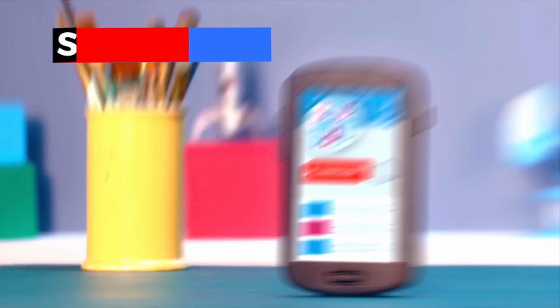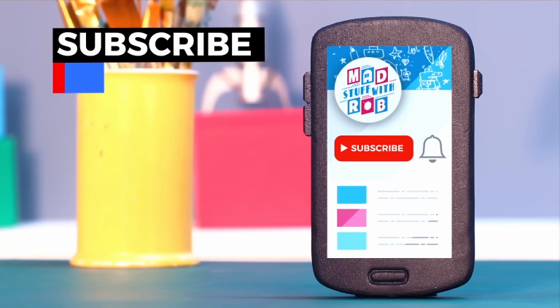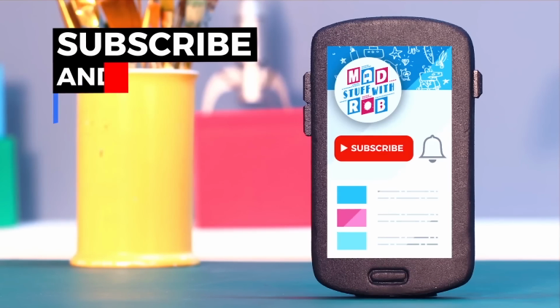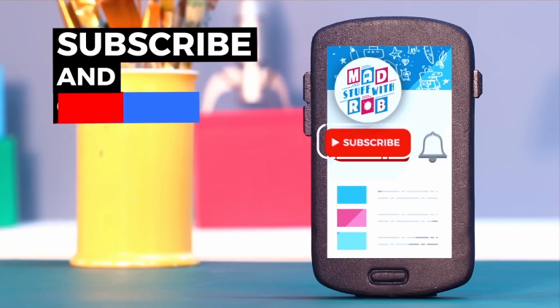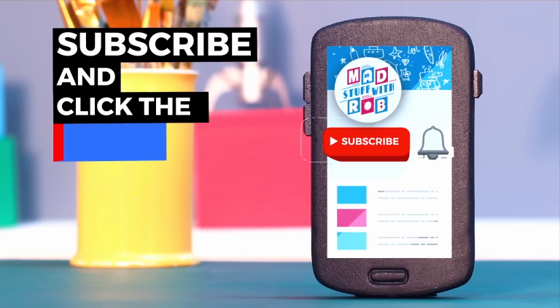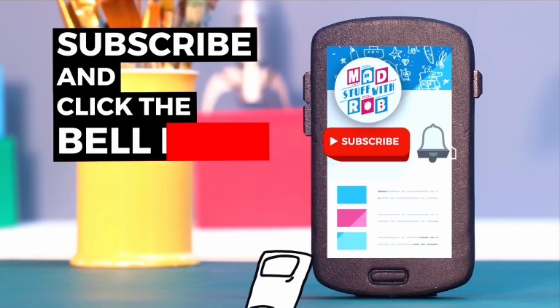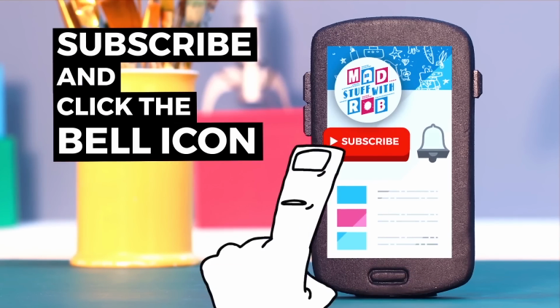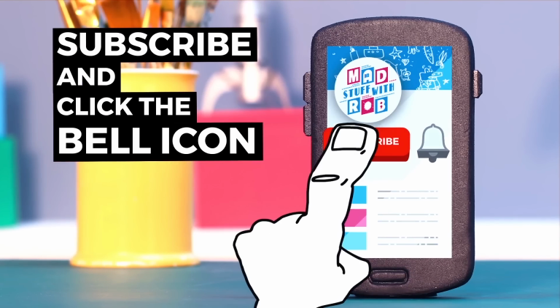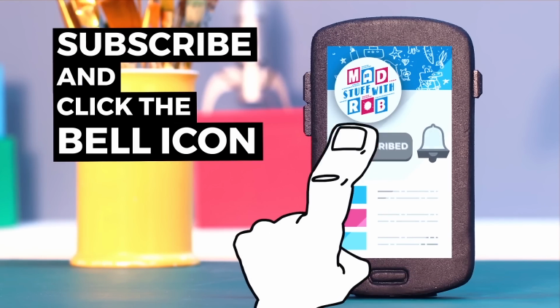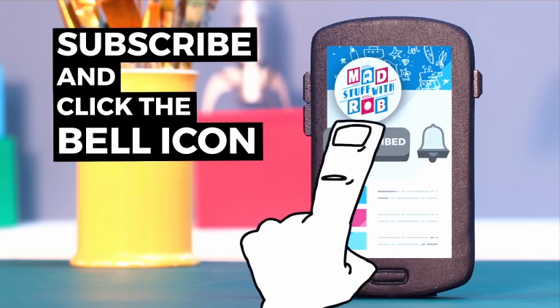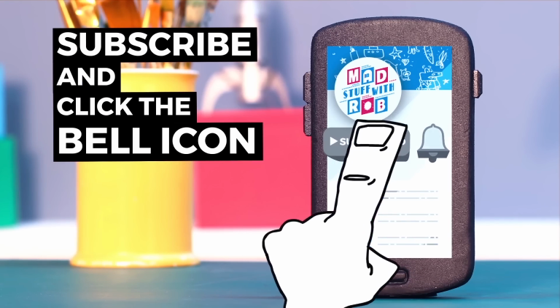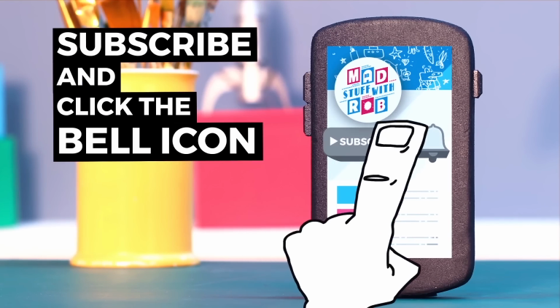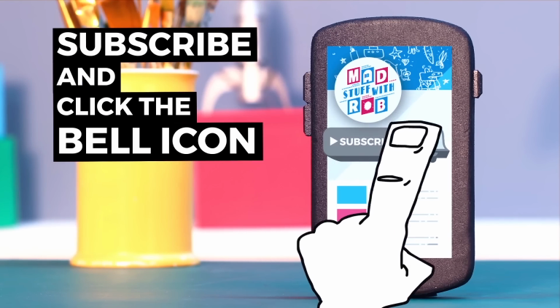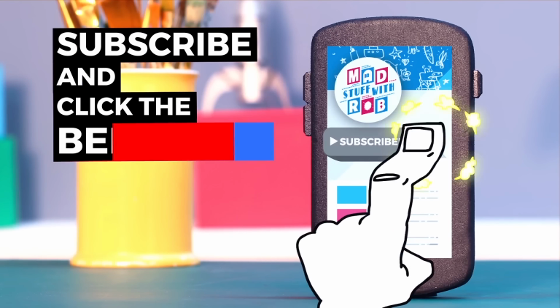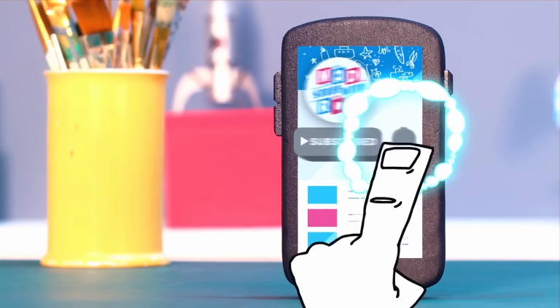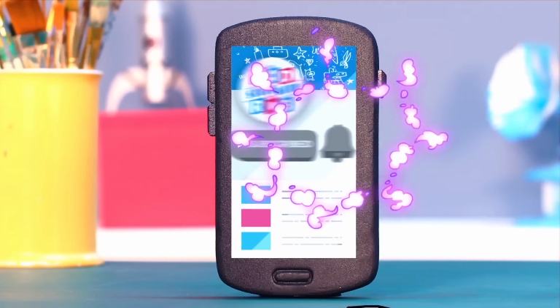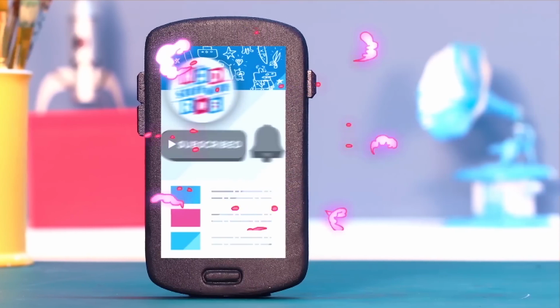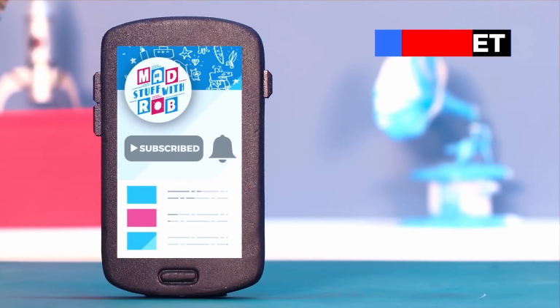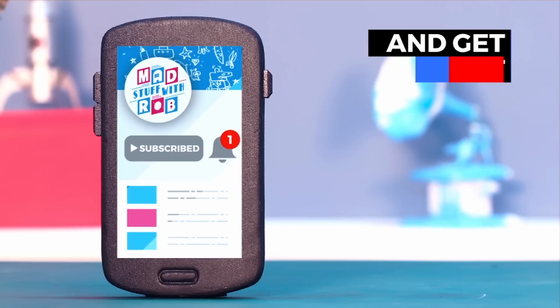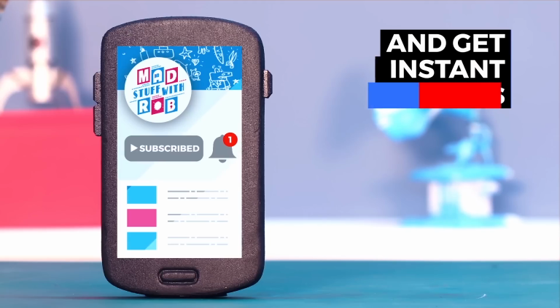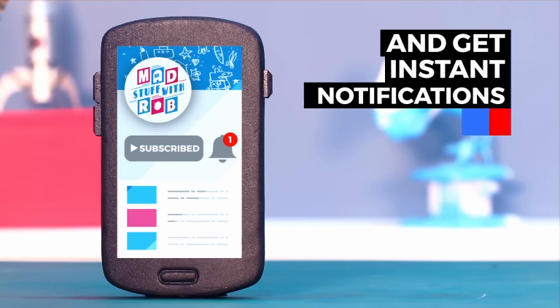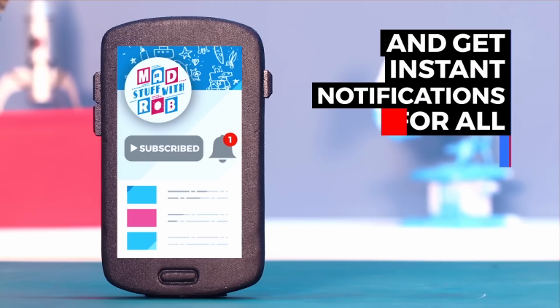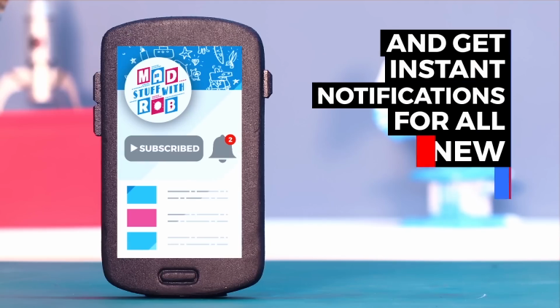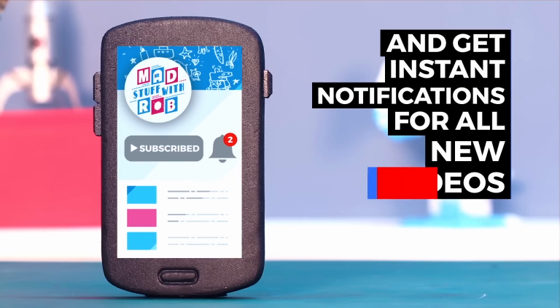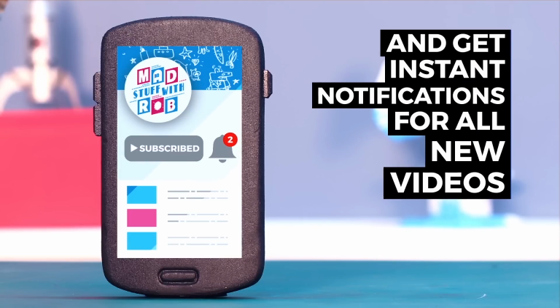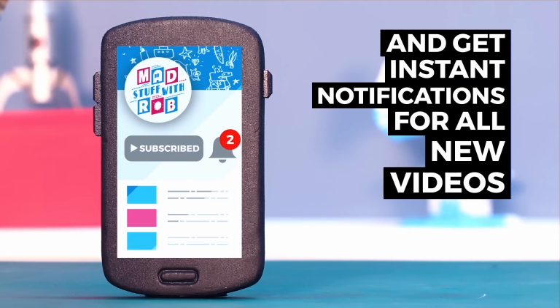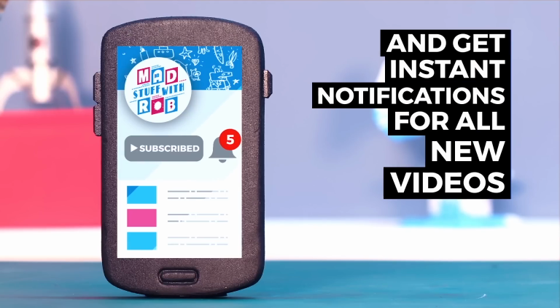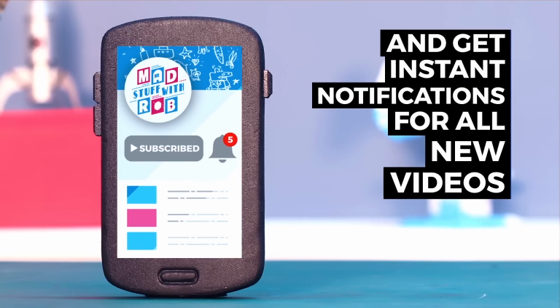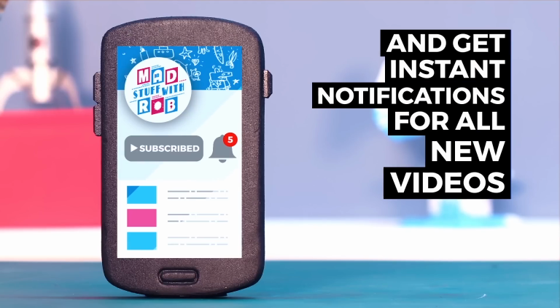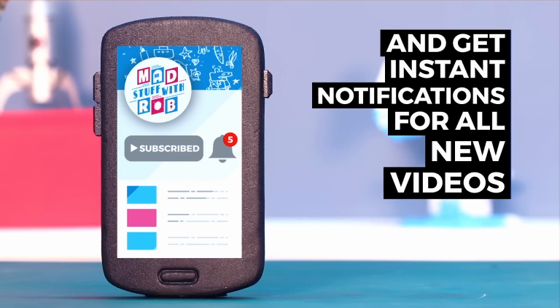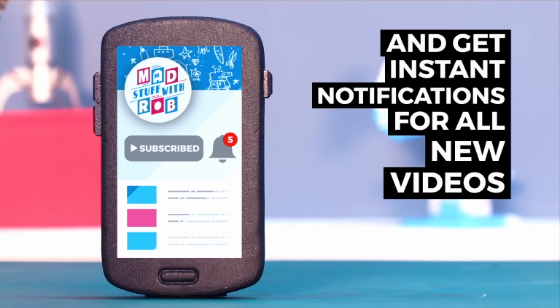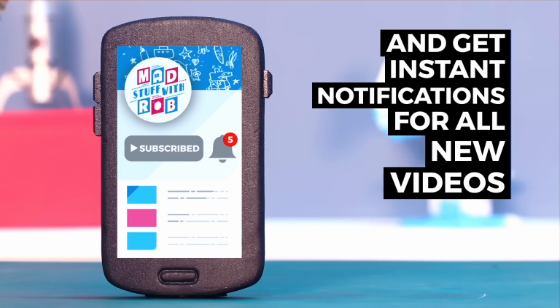If you have already subscribed, then click the bell icon to get instant notifications when I put a new video up.